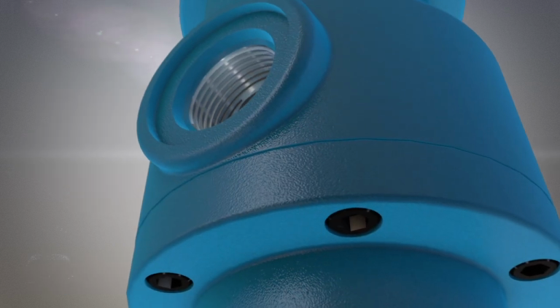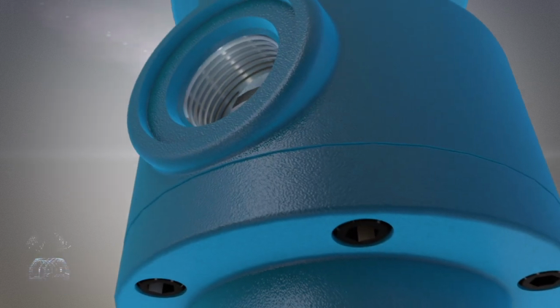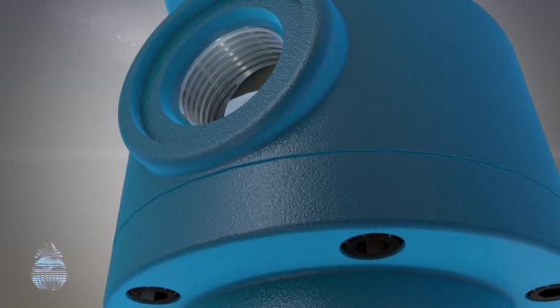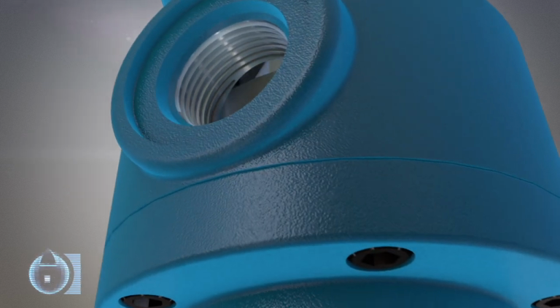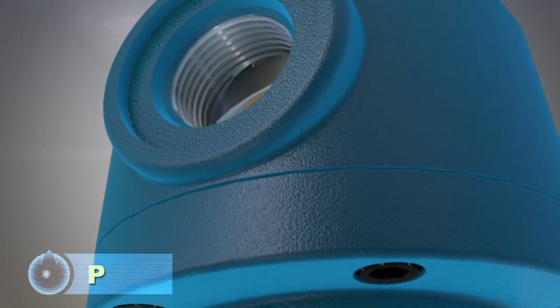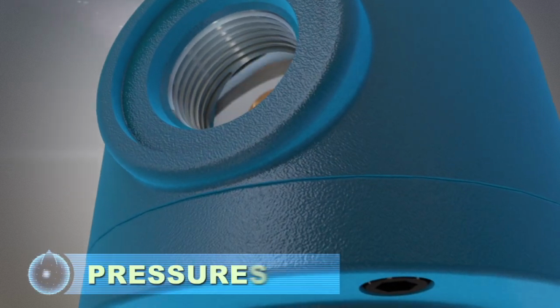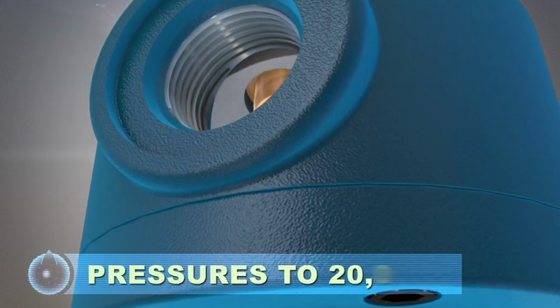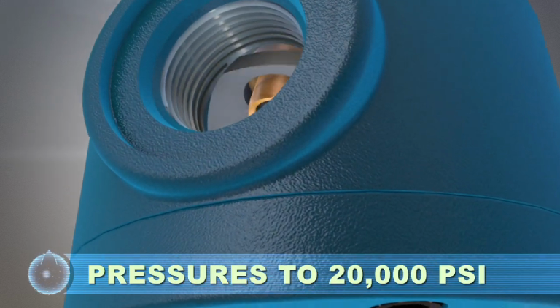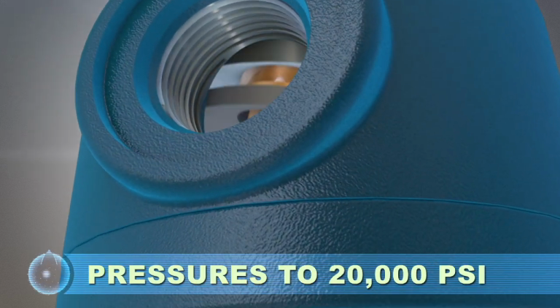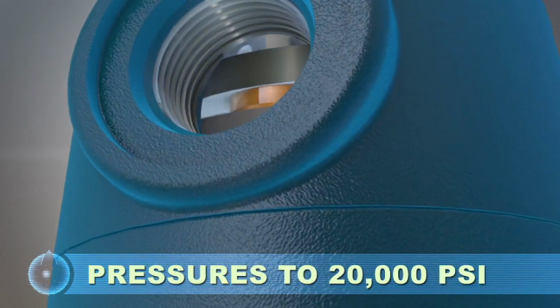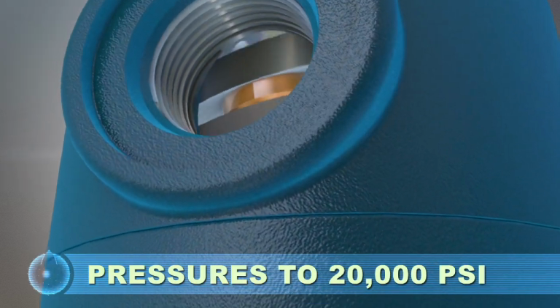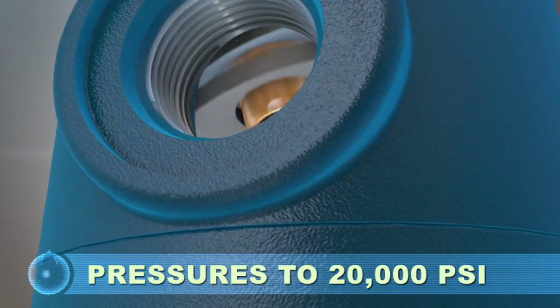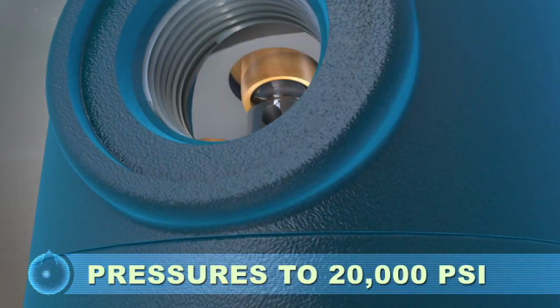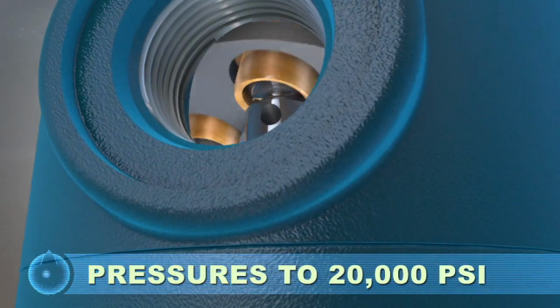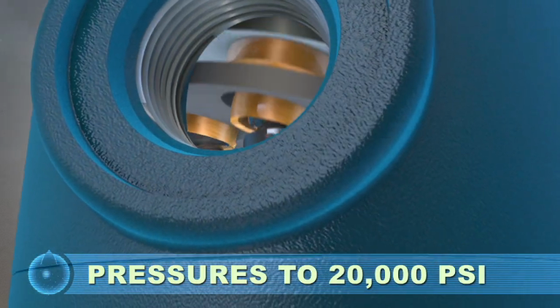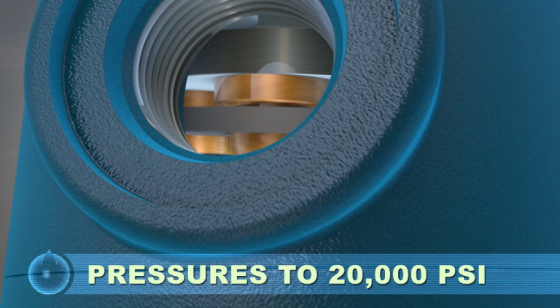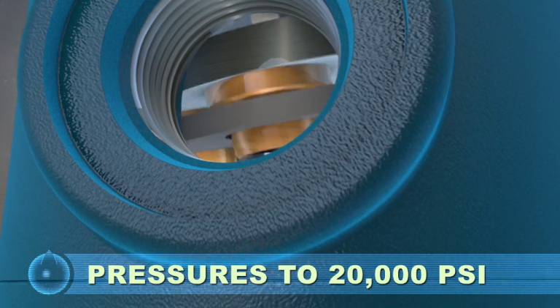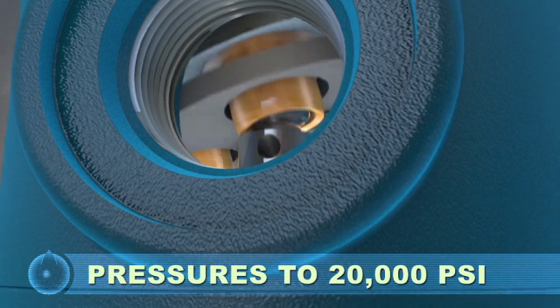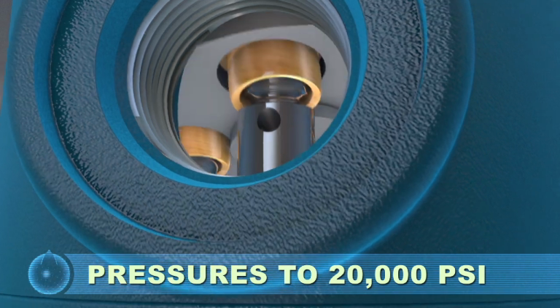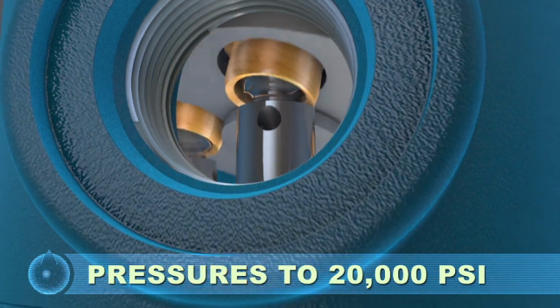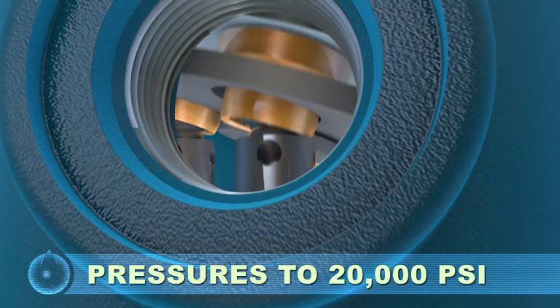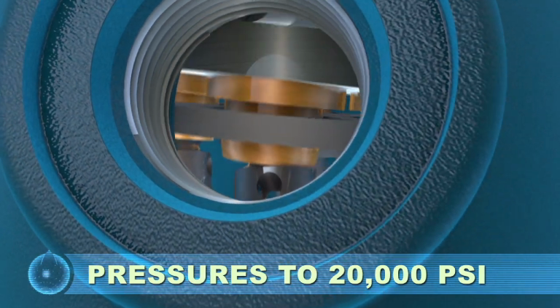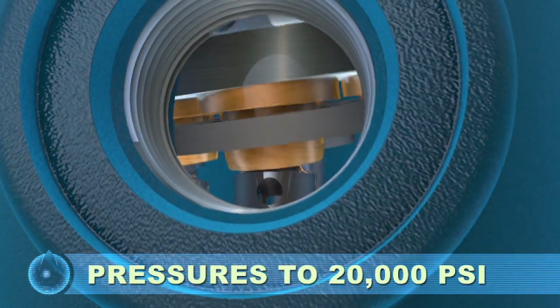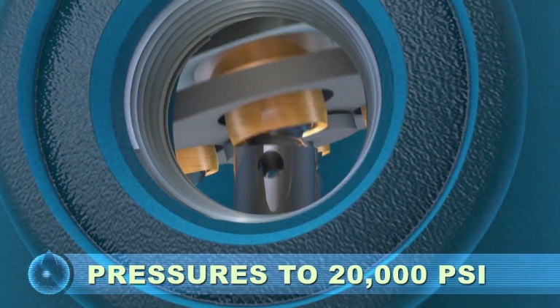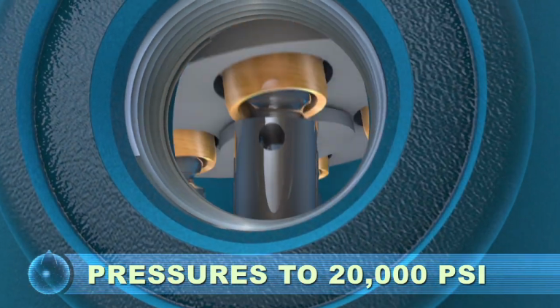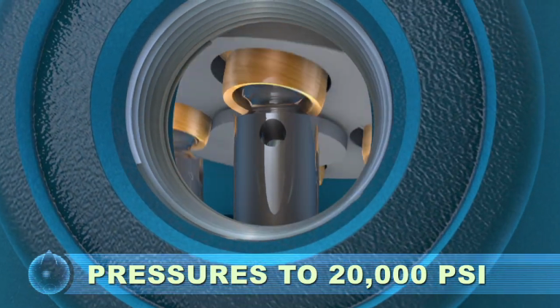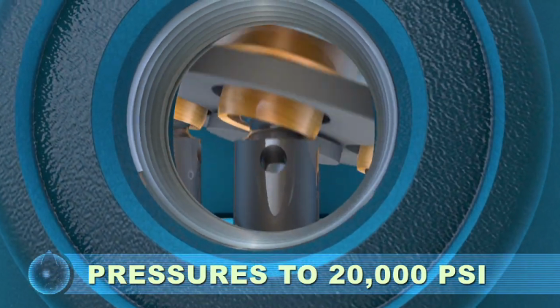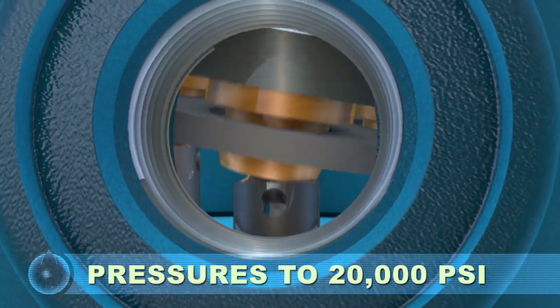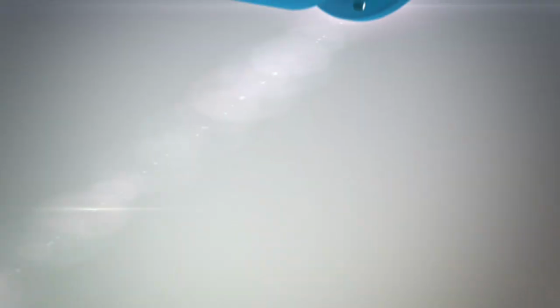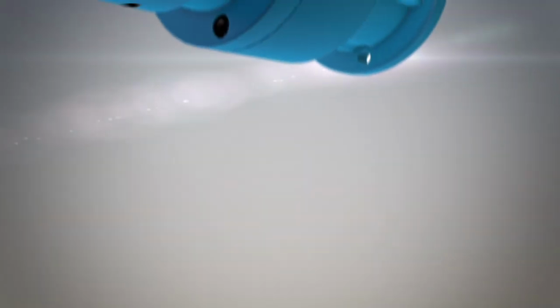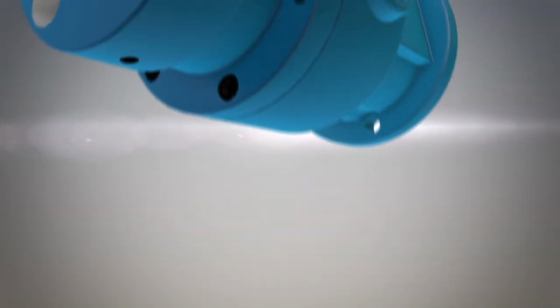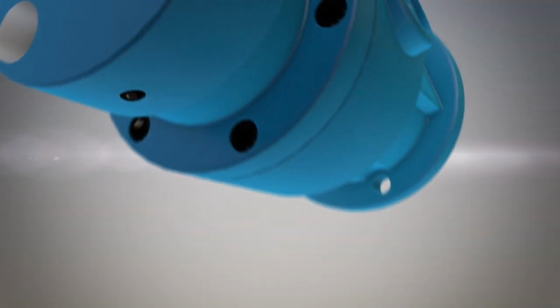This compact design provides high power. The durable wobble plate and stationary barrel handle higher loads than other pumps.